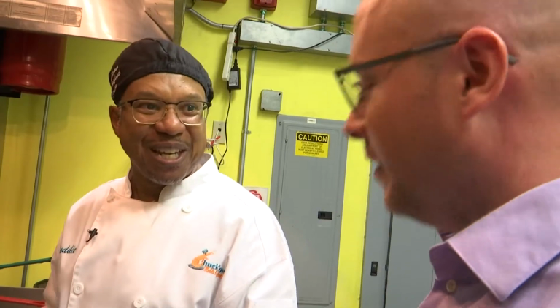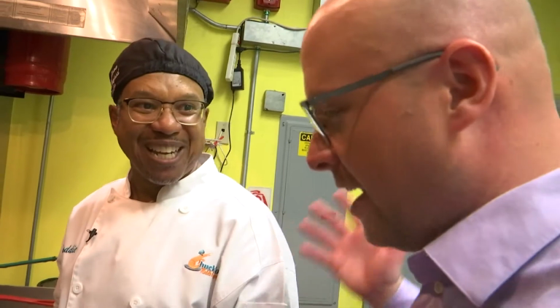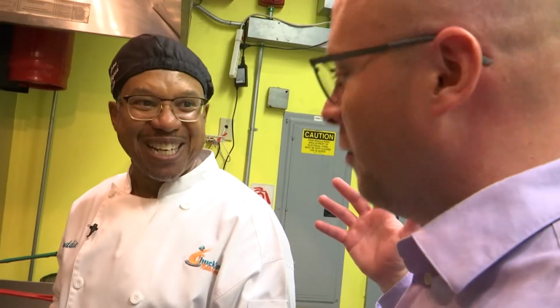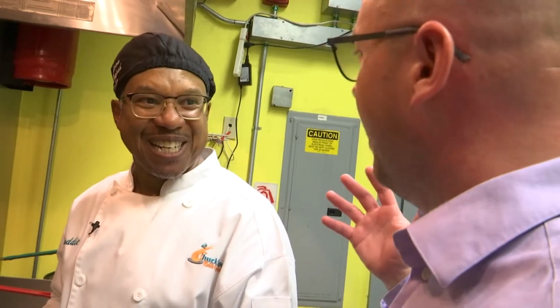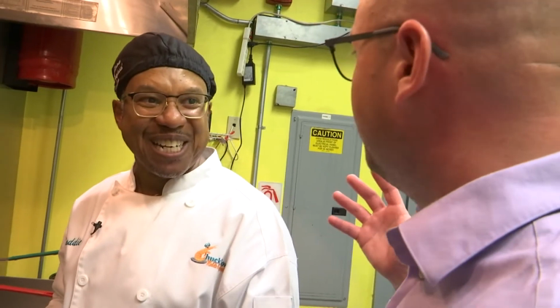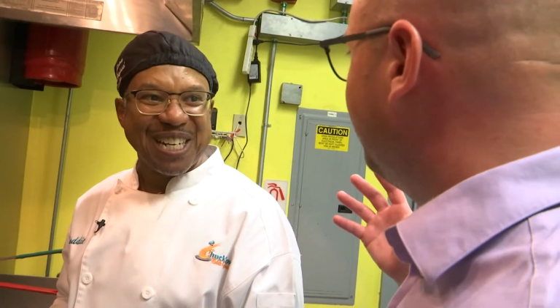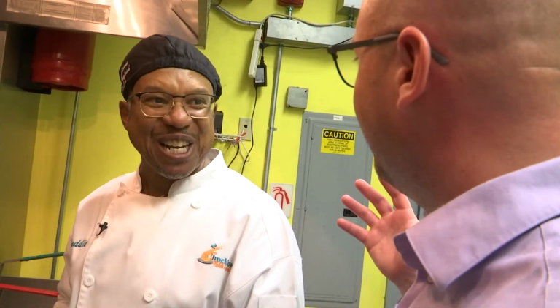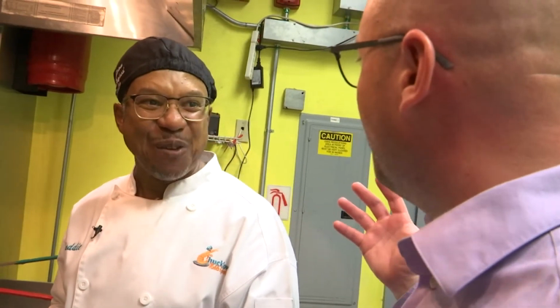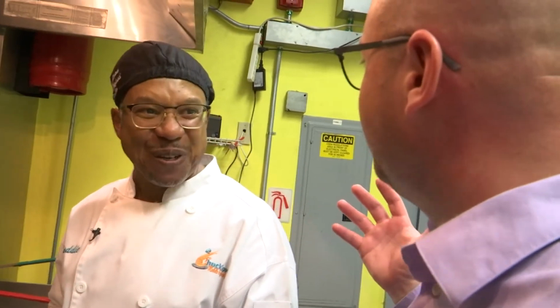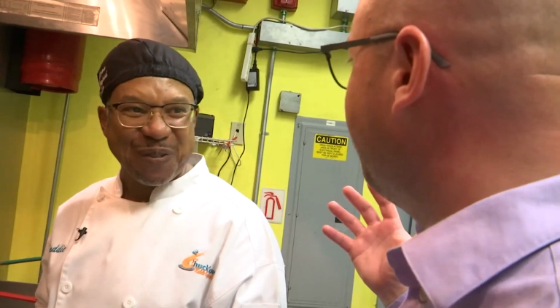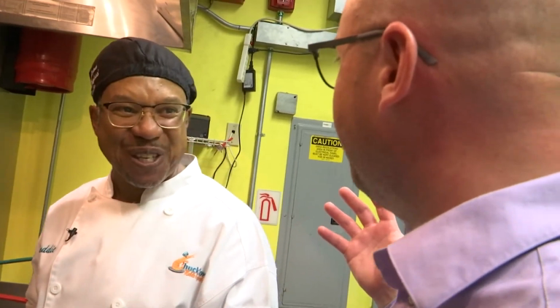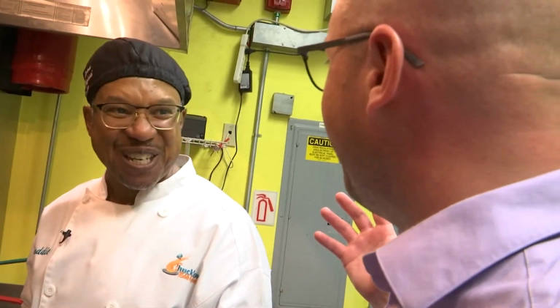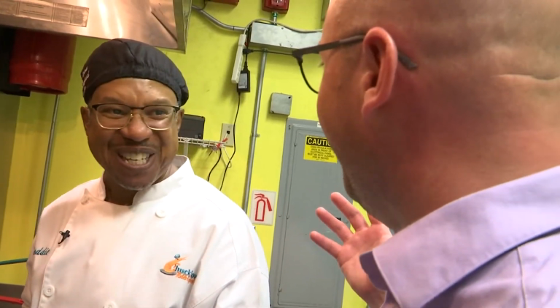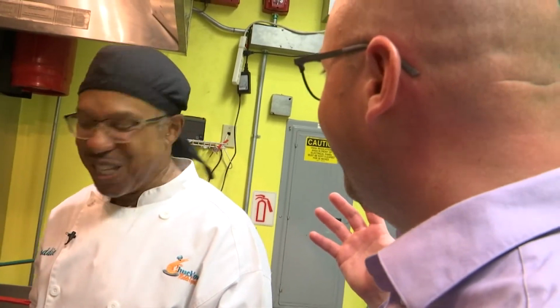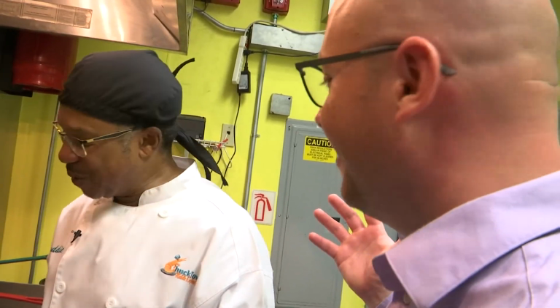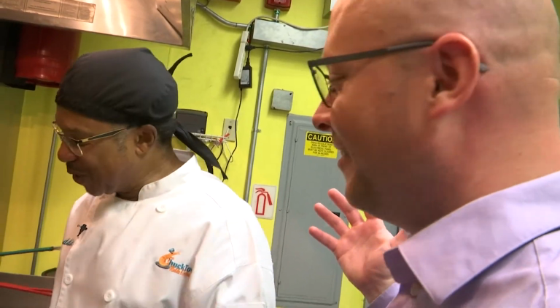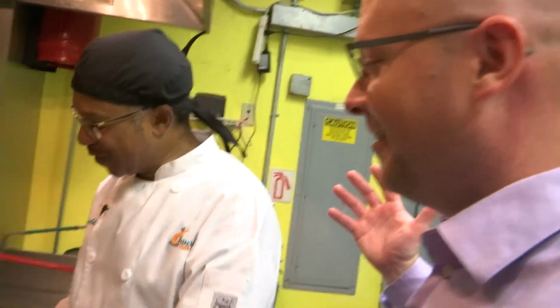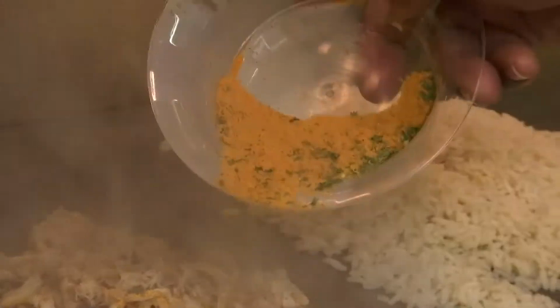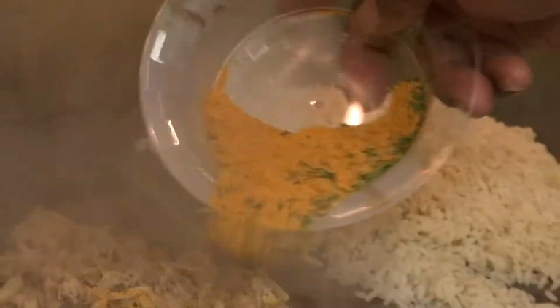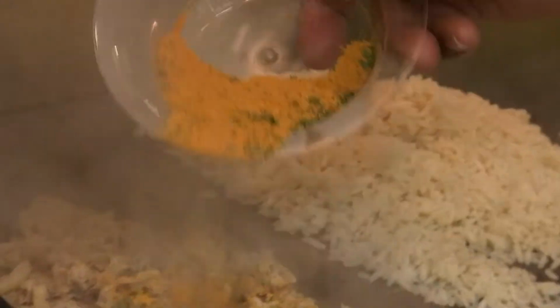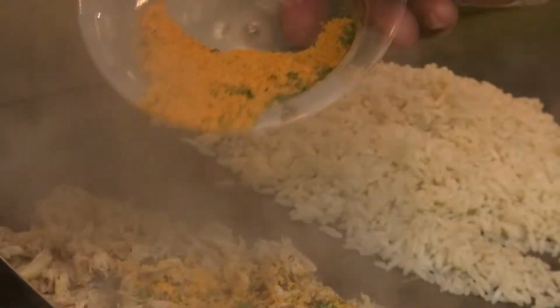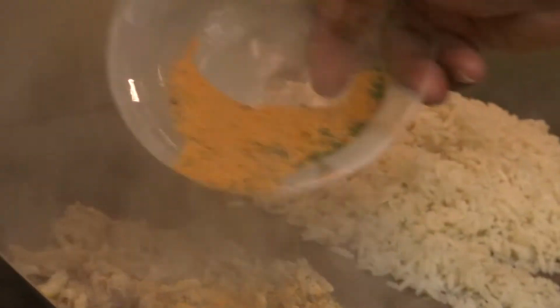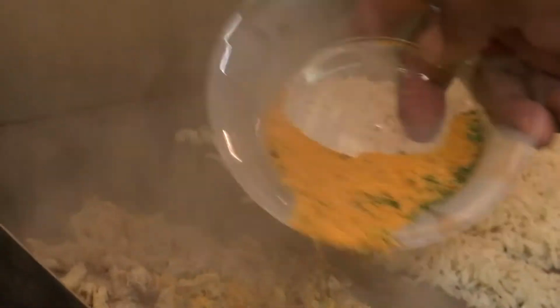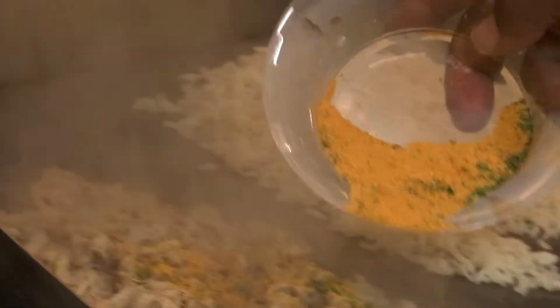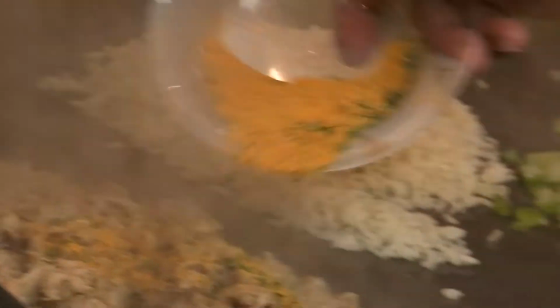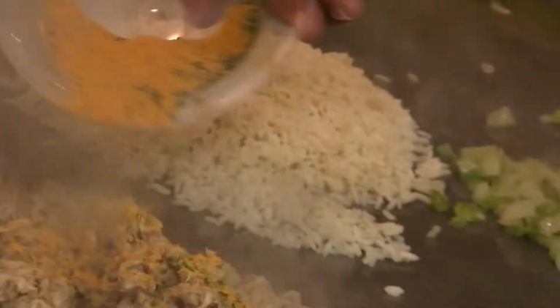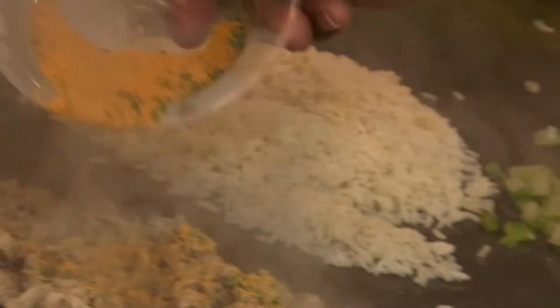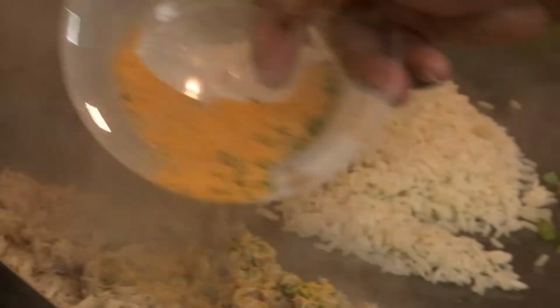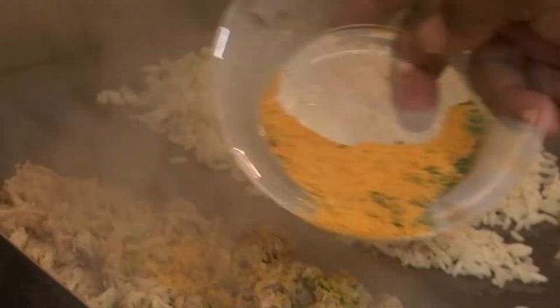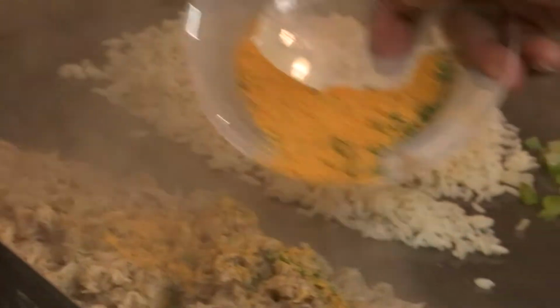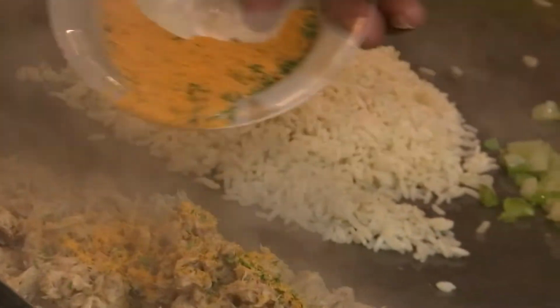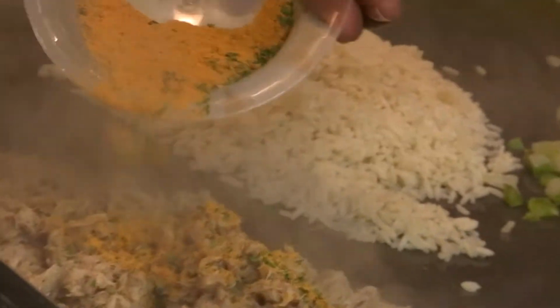And now we have Chucktown Mobile Seafood and Cafe? Yes, we do. I have a special blend of seasoning that I add to my crab meat.